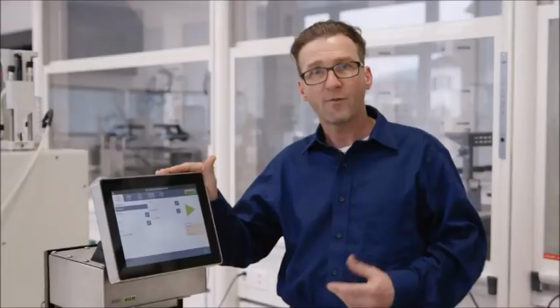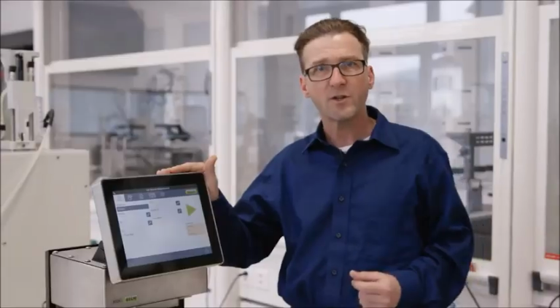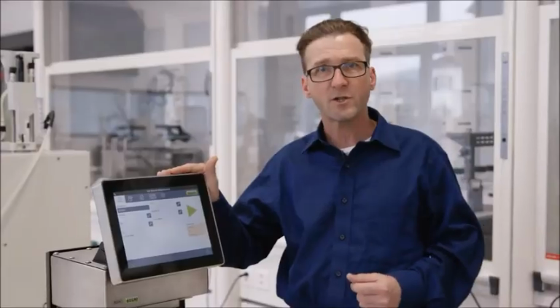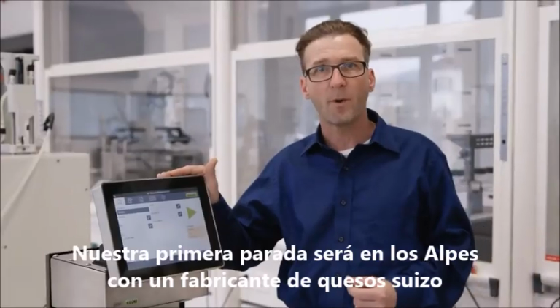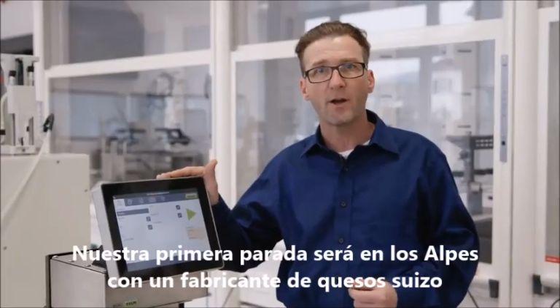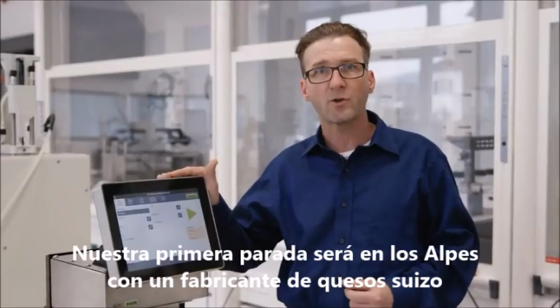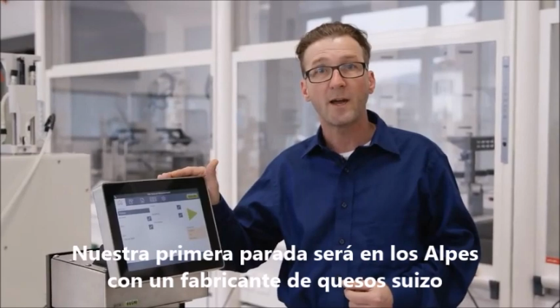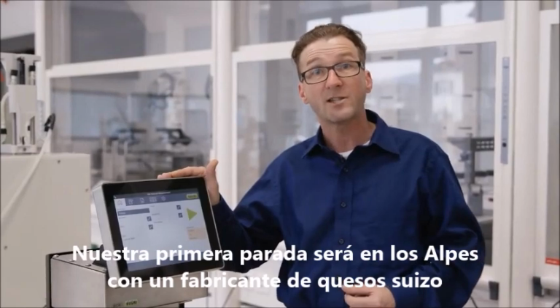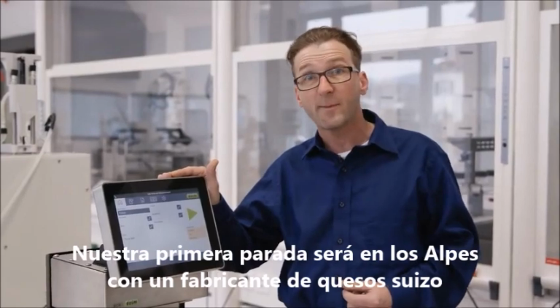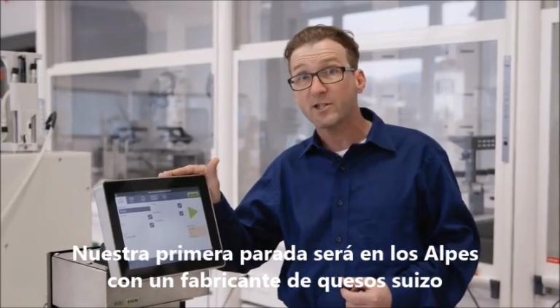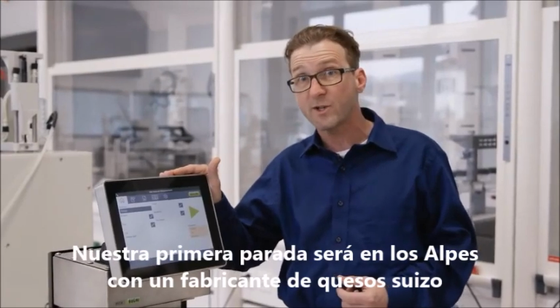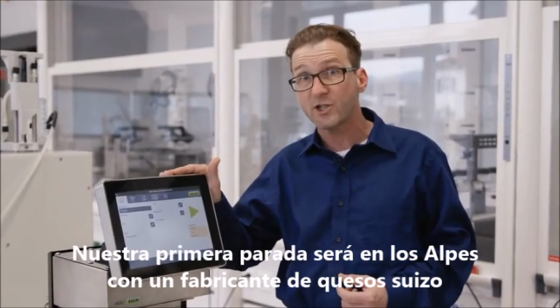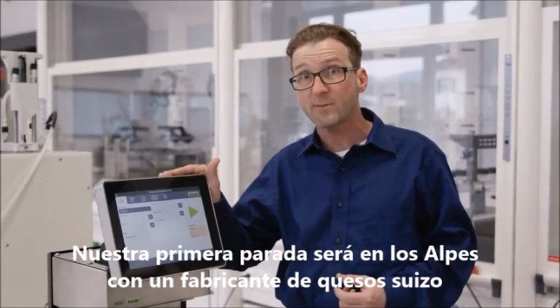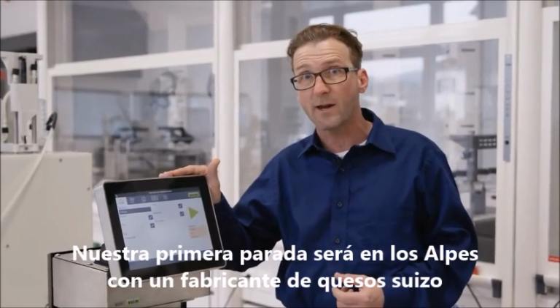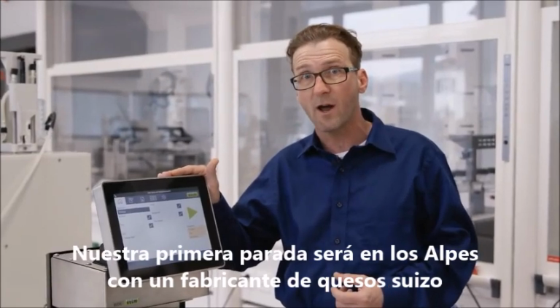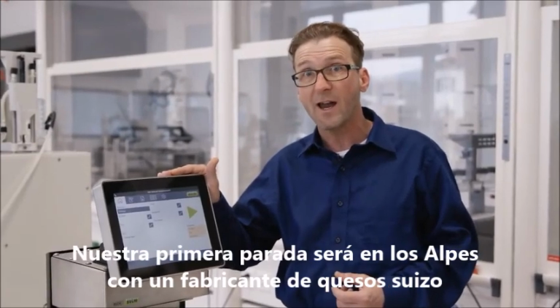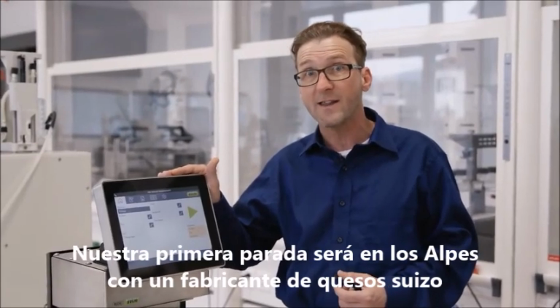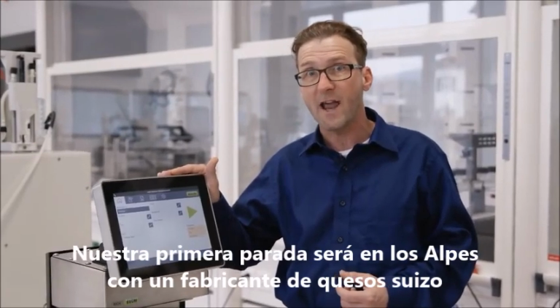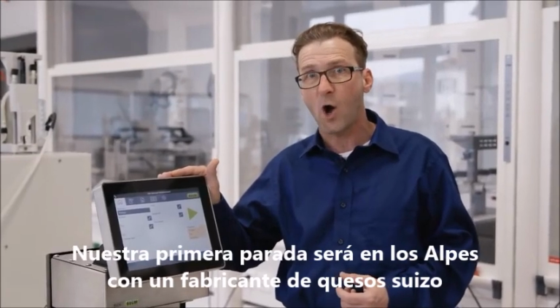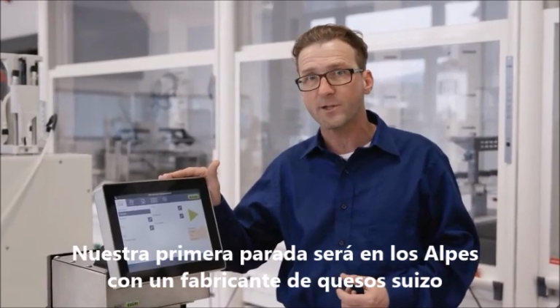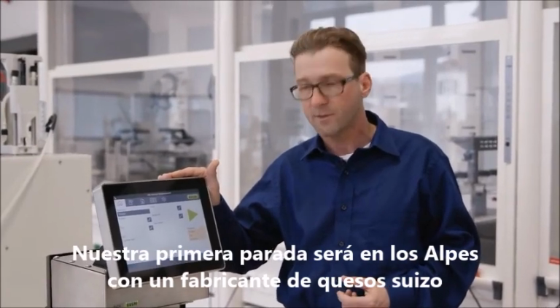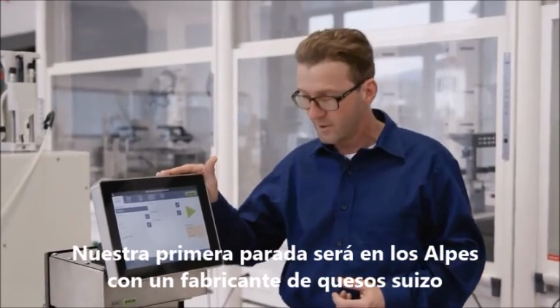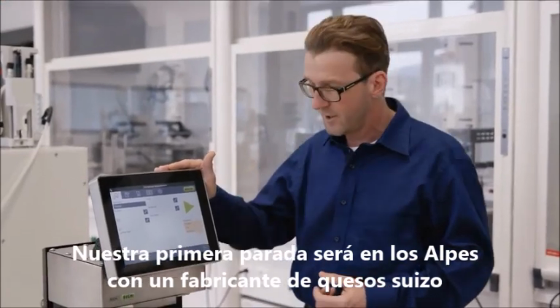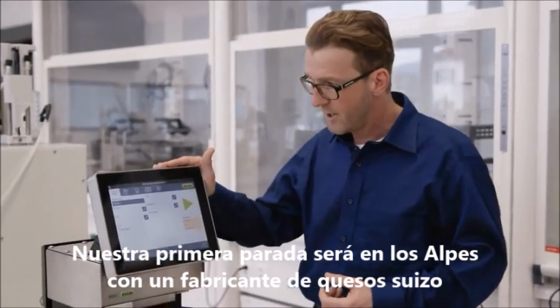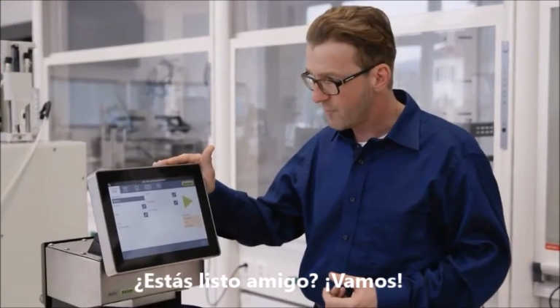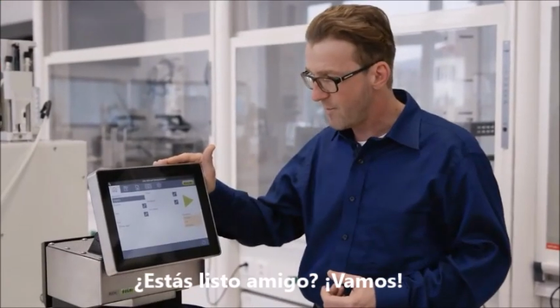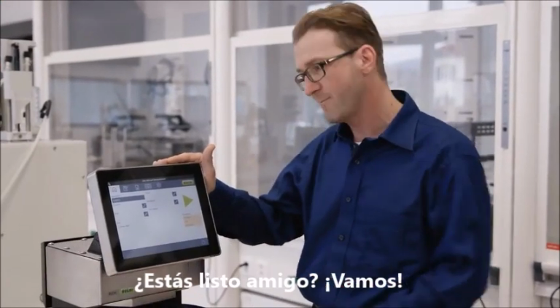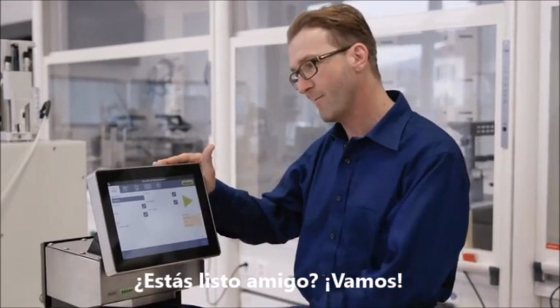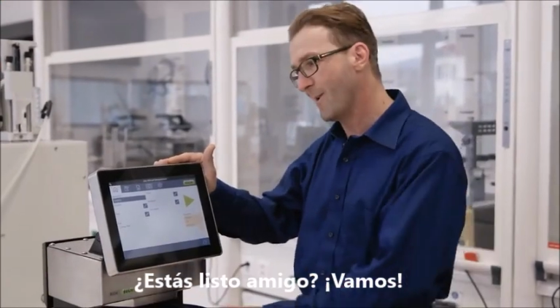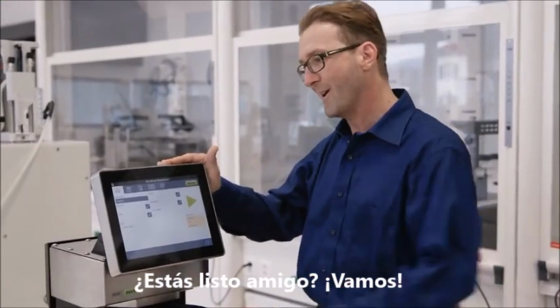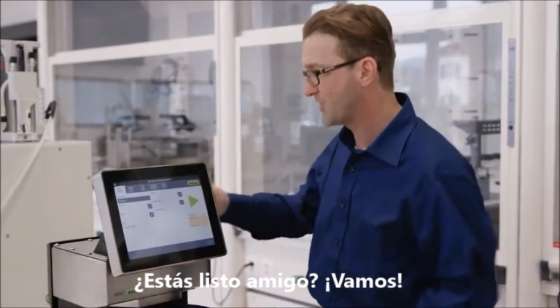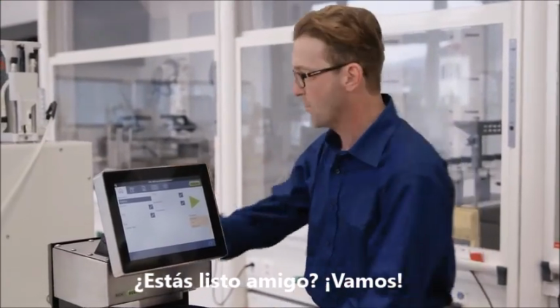Now the first stop on our trip is going to be a Swiss cheese maker in the Alps. Are you ready mate? Let's go.